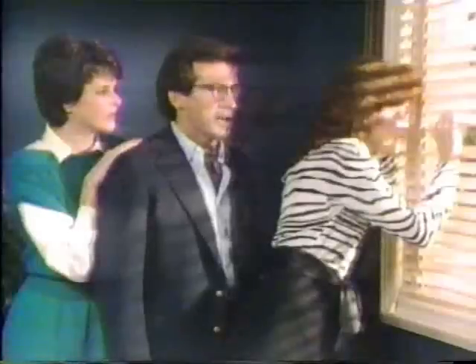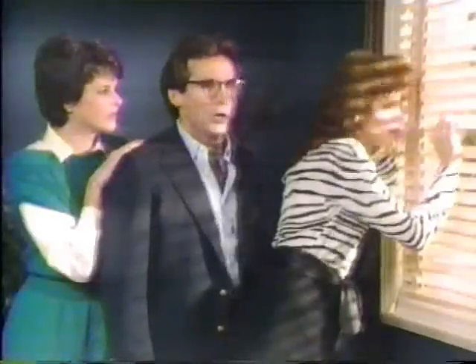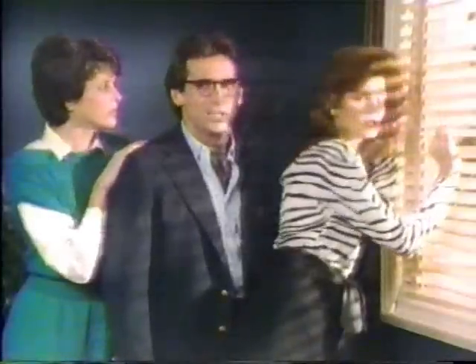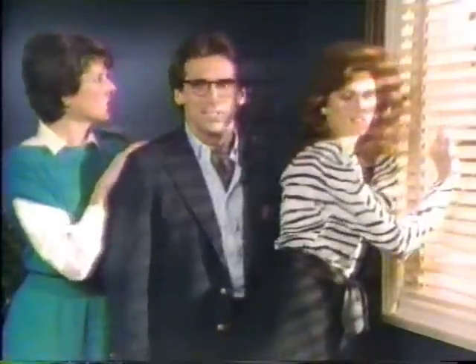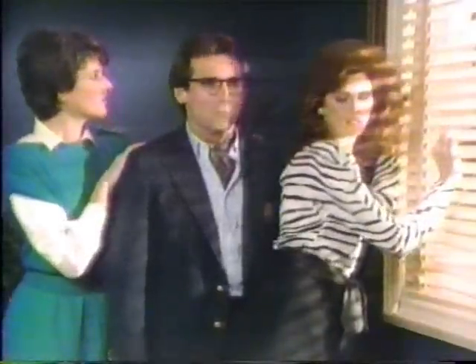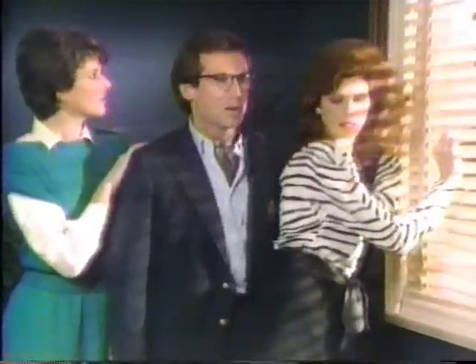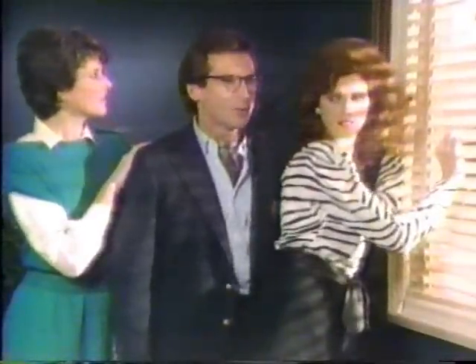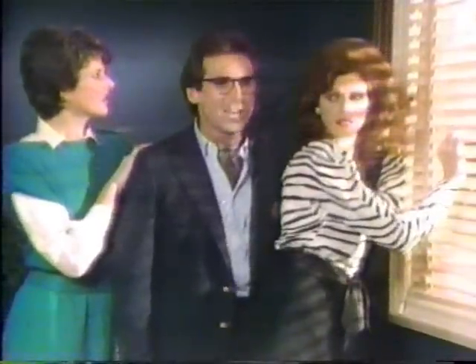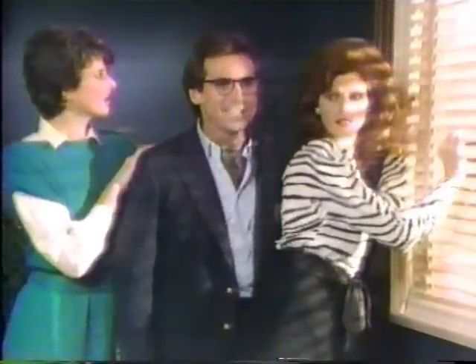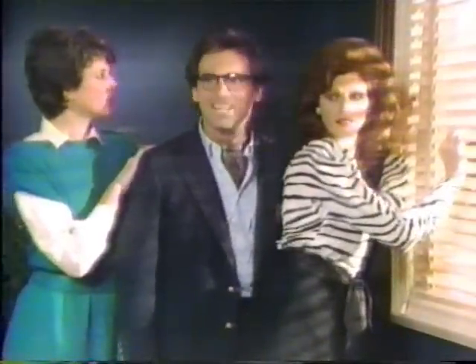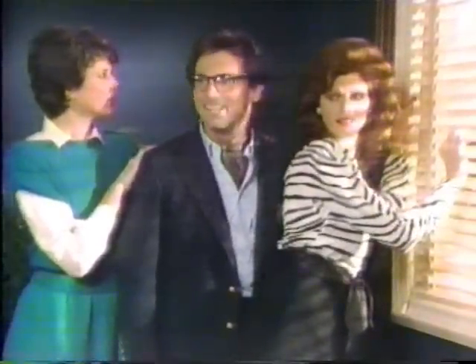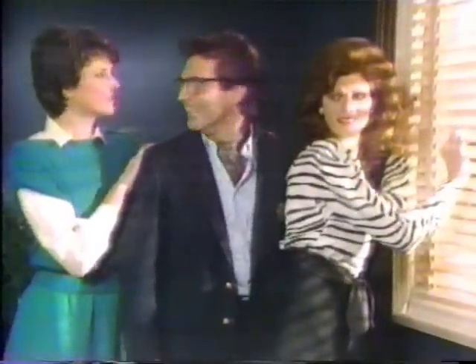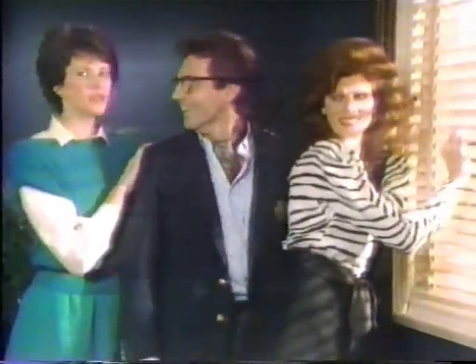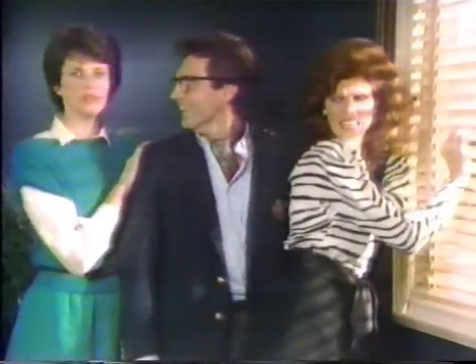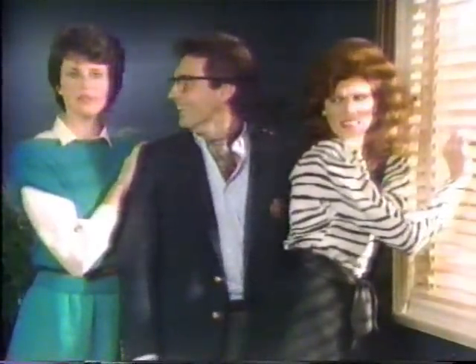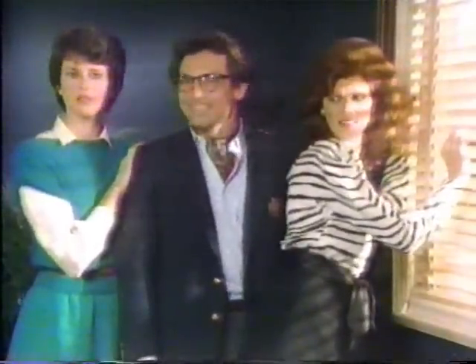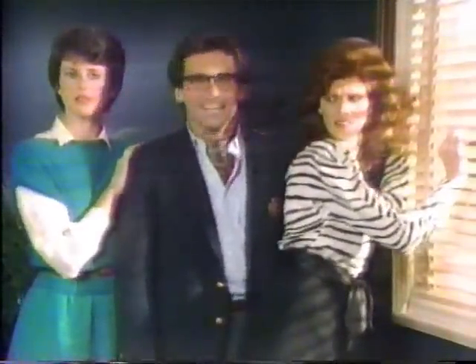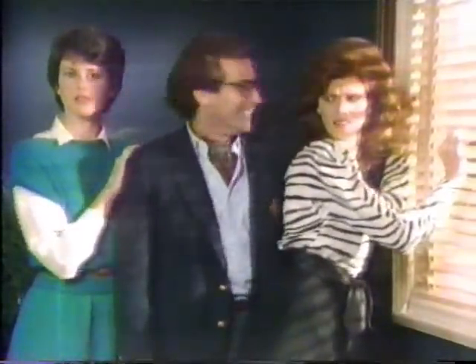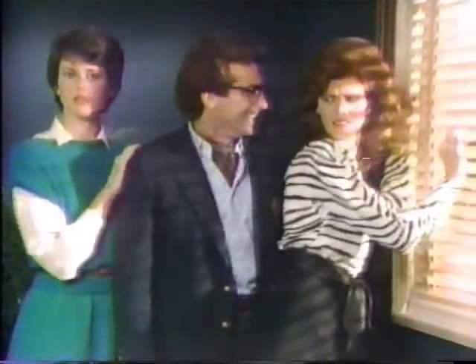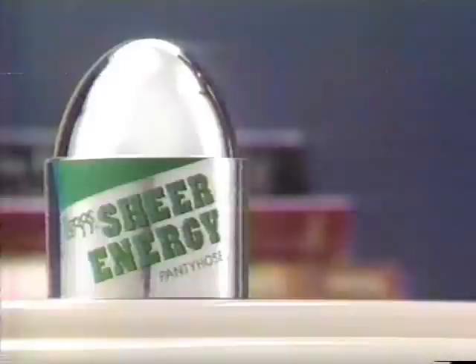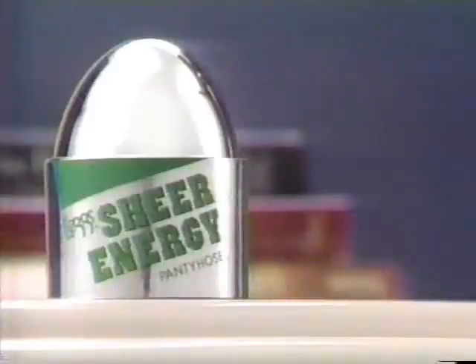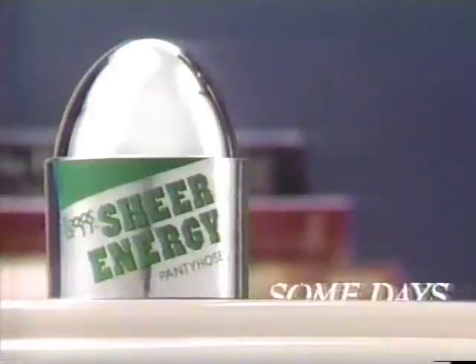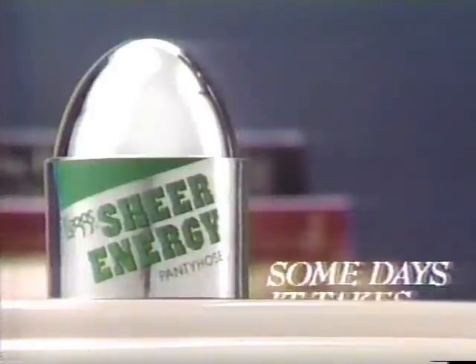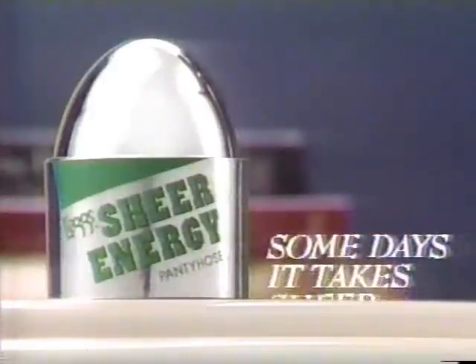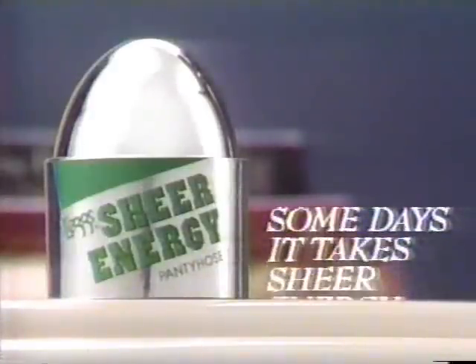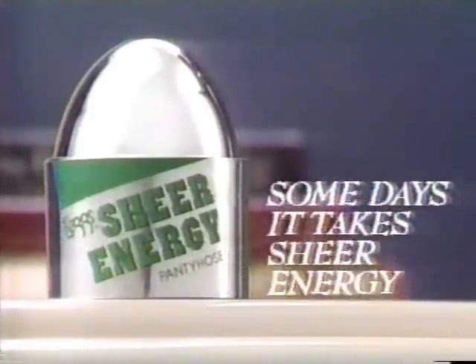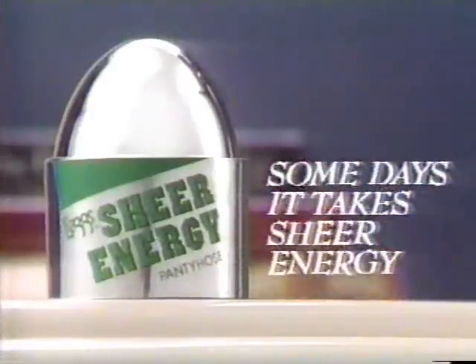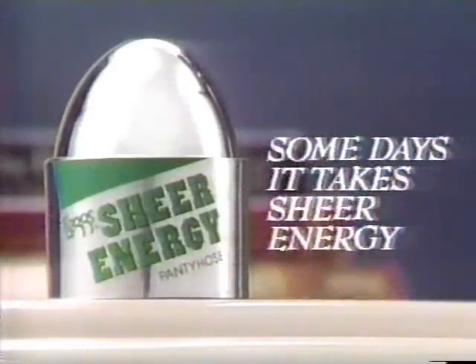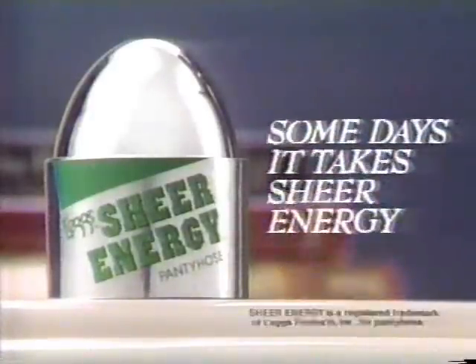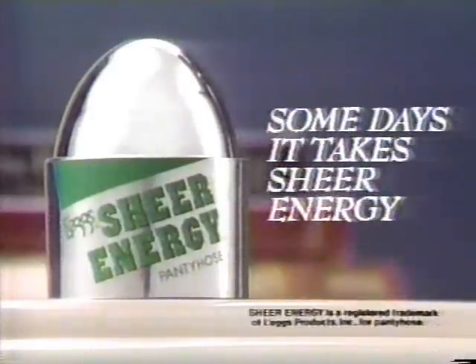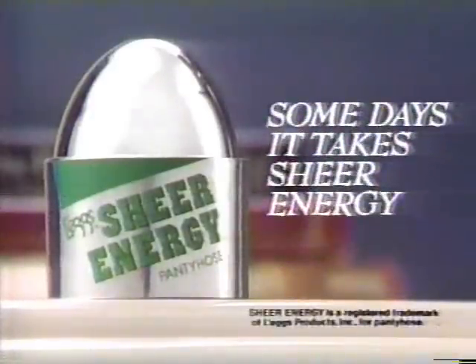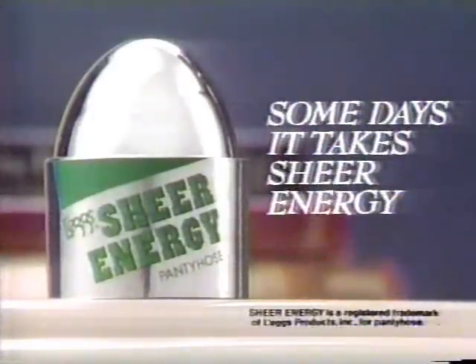I know. Why don't we go to Dayton? Dayton? Yeah. Some days, it takes Sheer Energy.